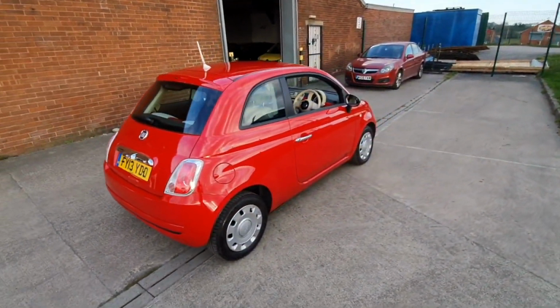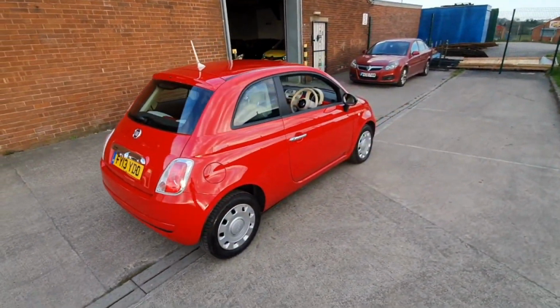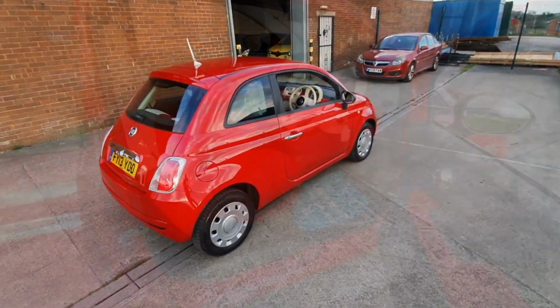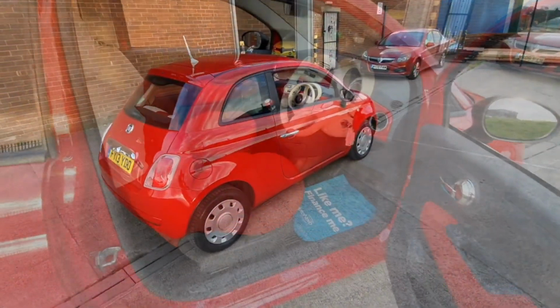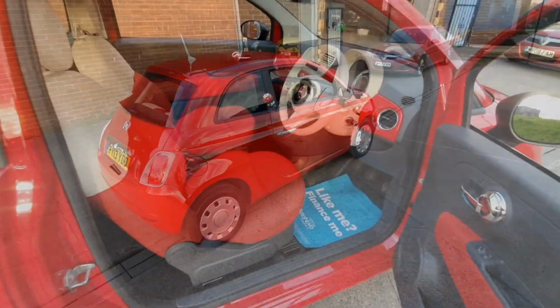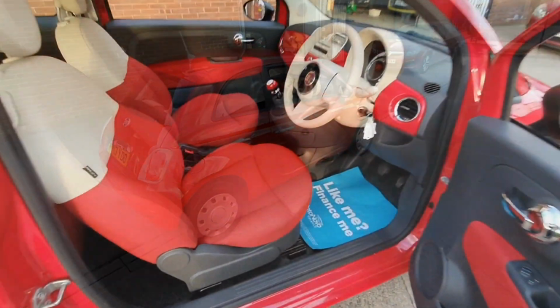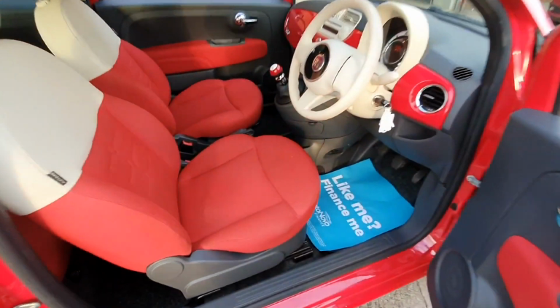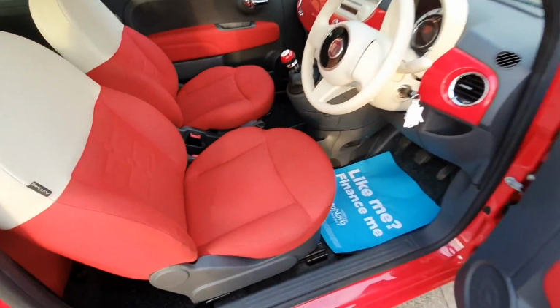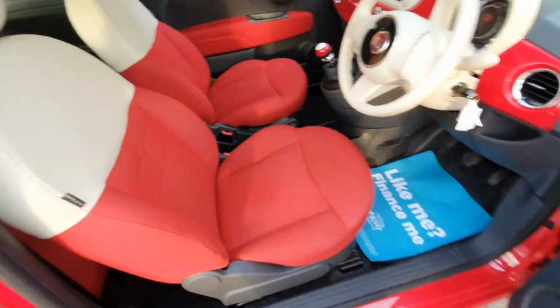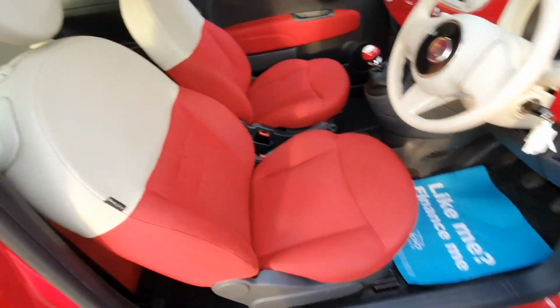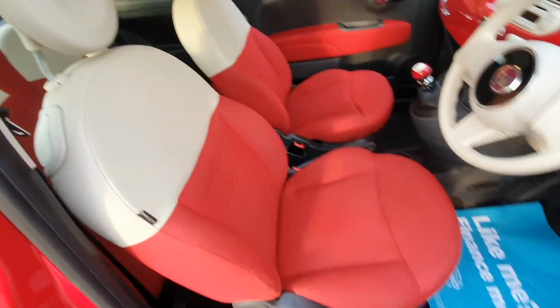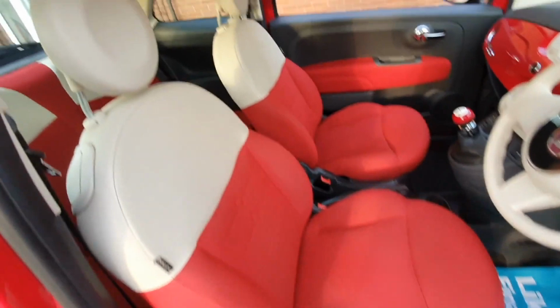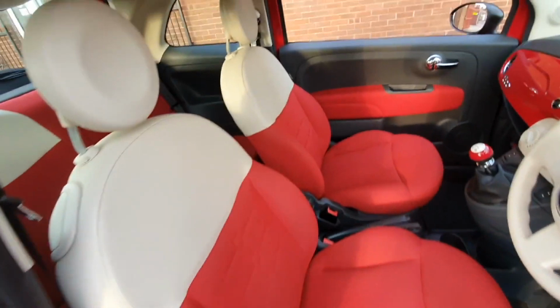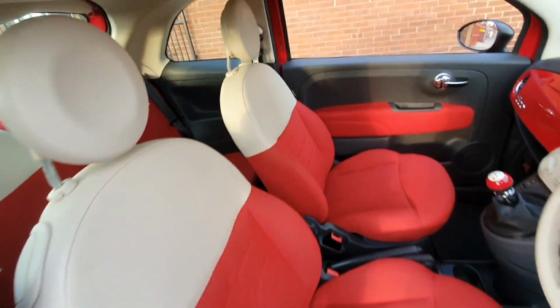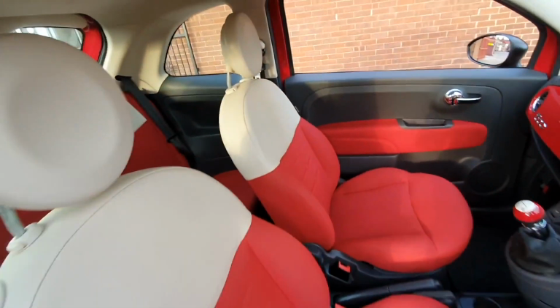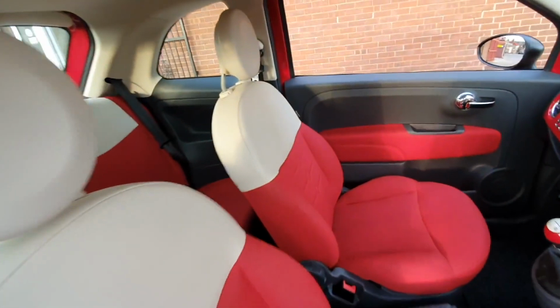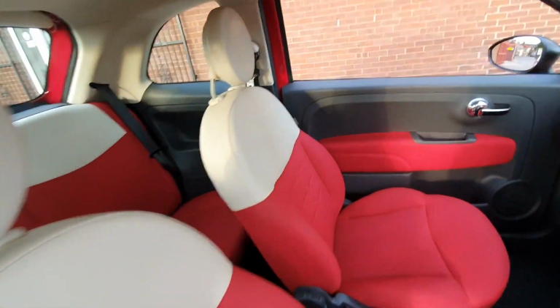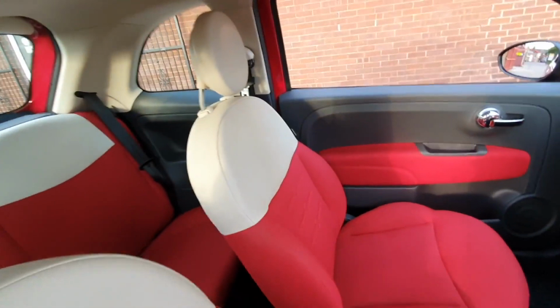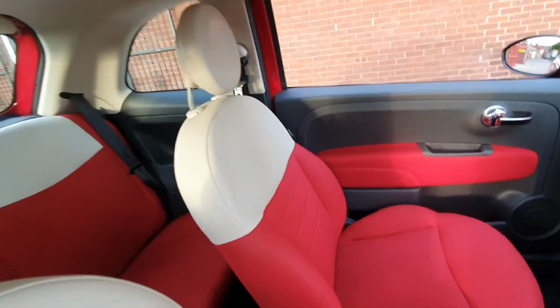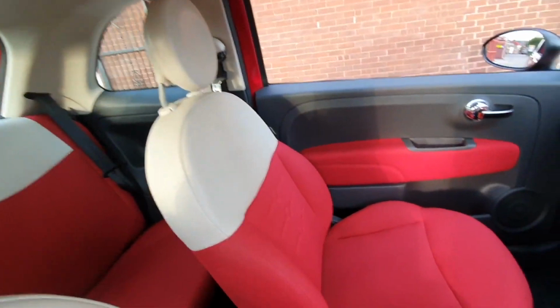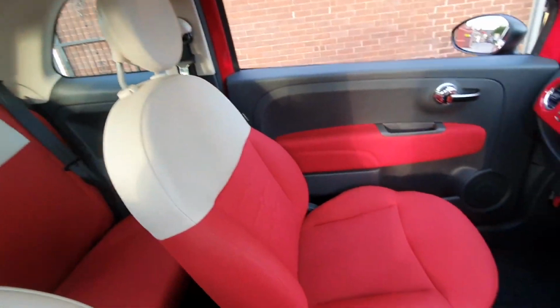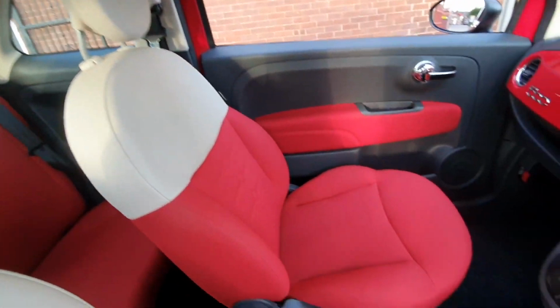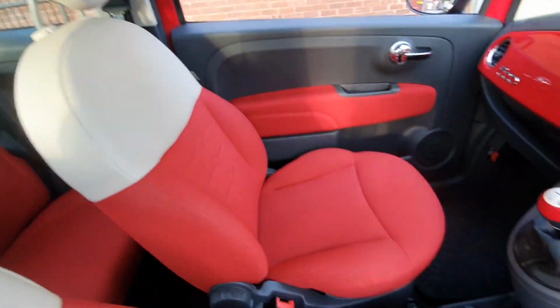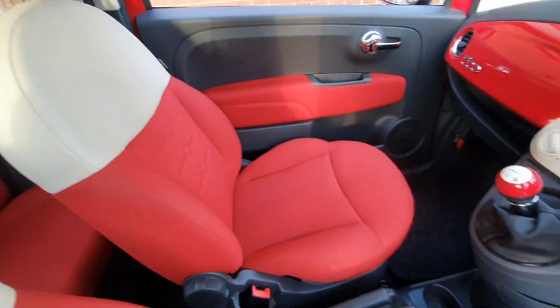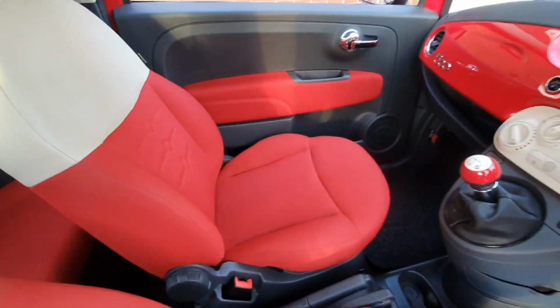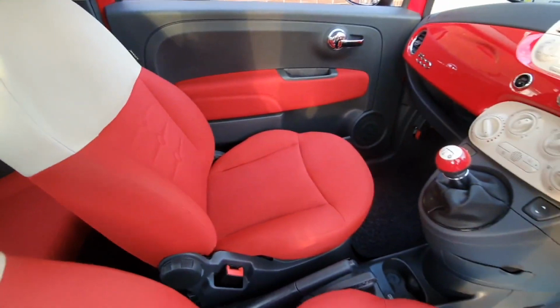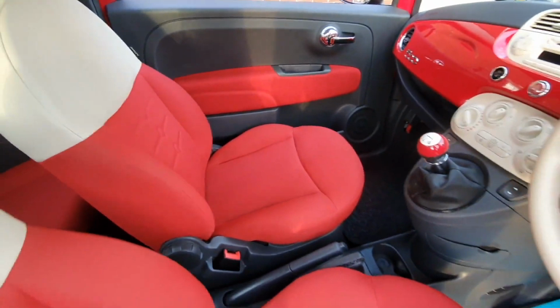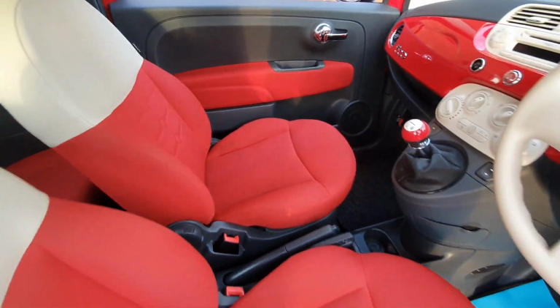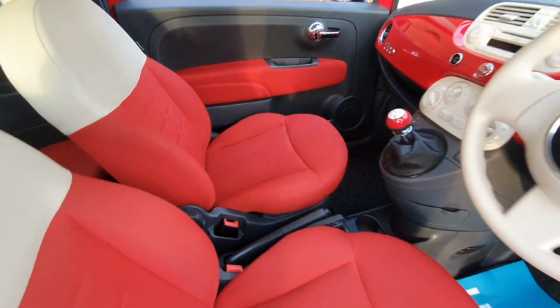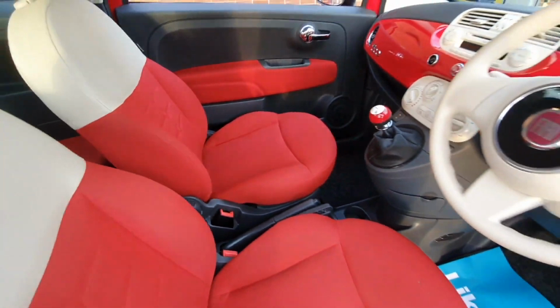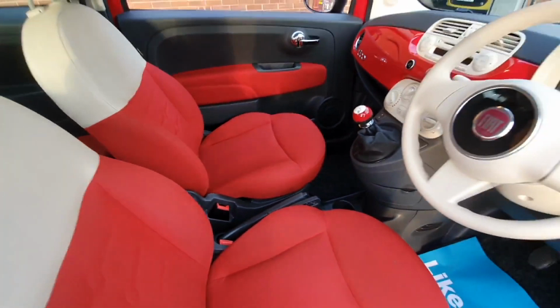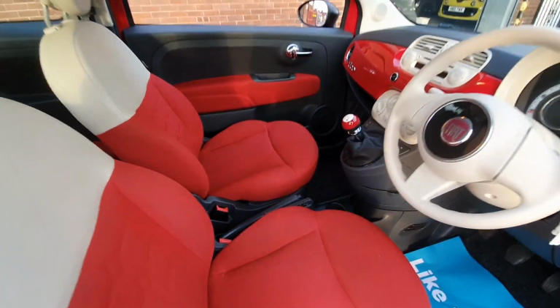The interior specification is very striking, all finished in this two-tone red and cream half leather. It looks absolutely superb.